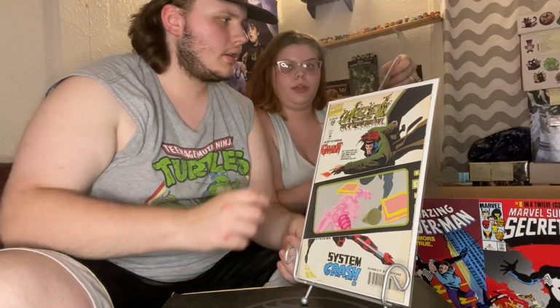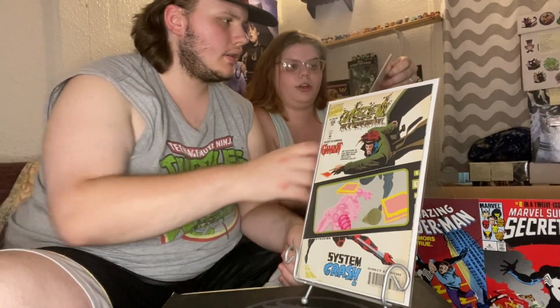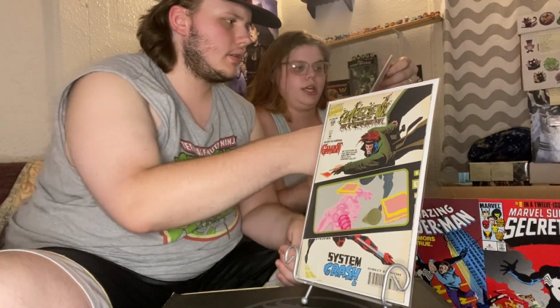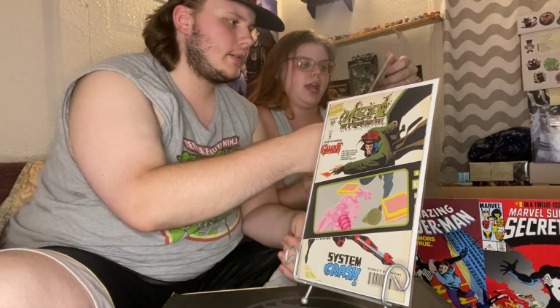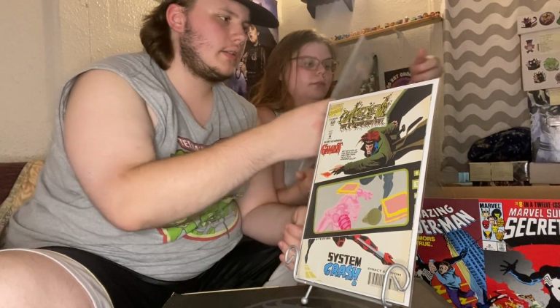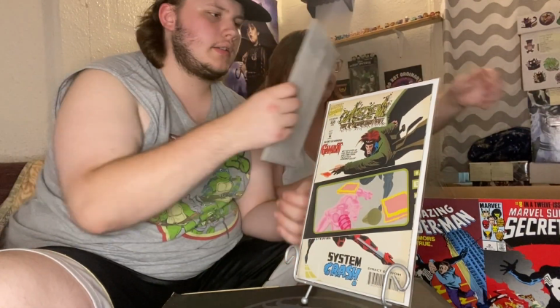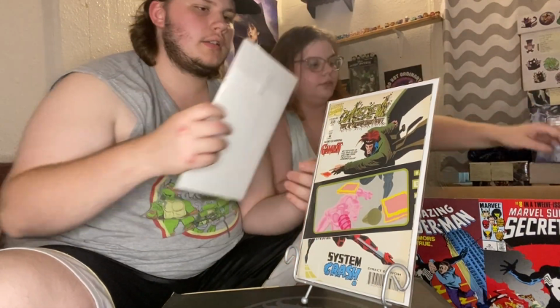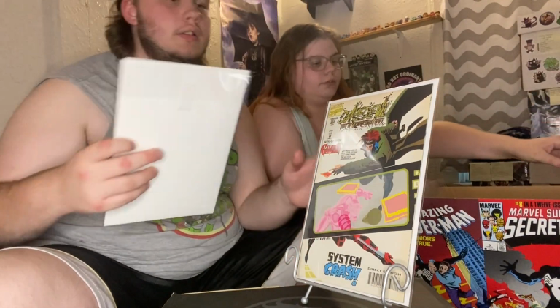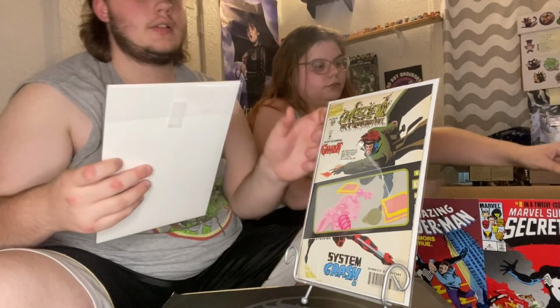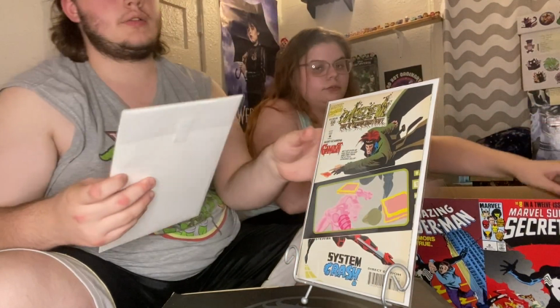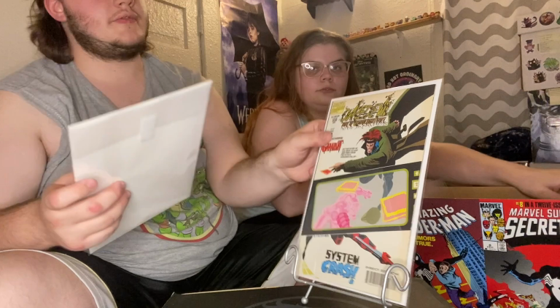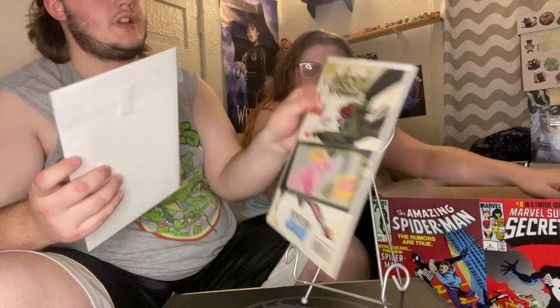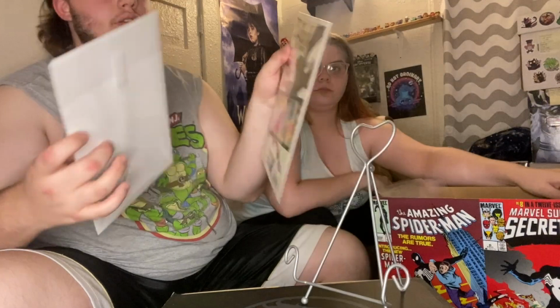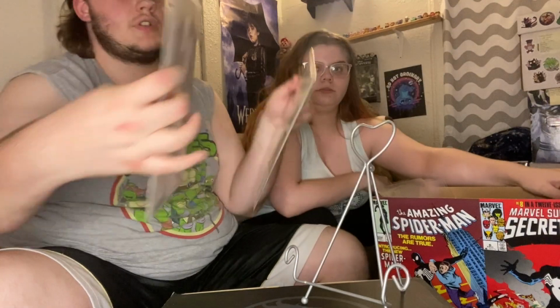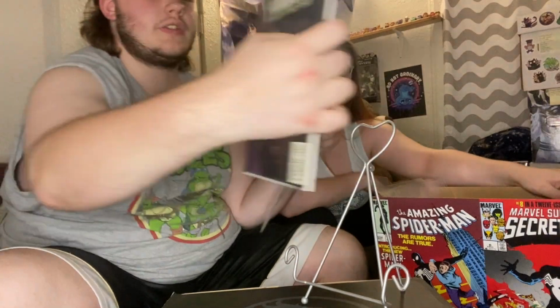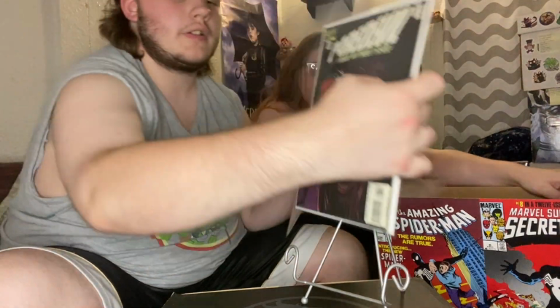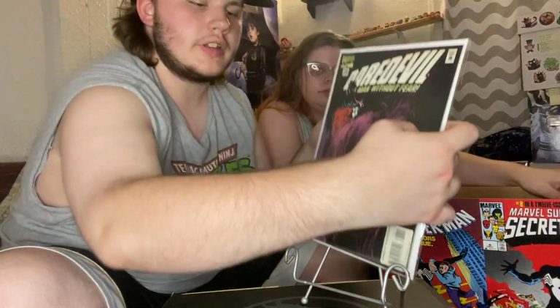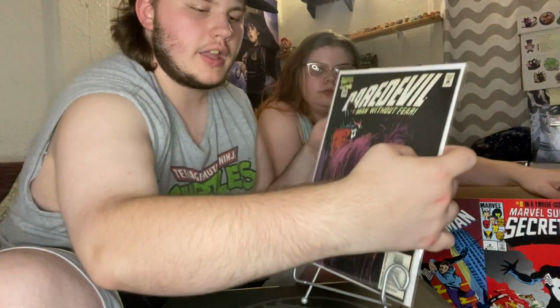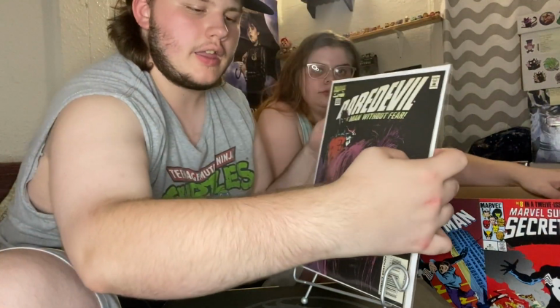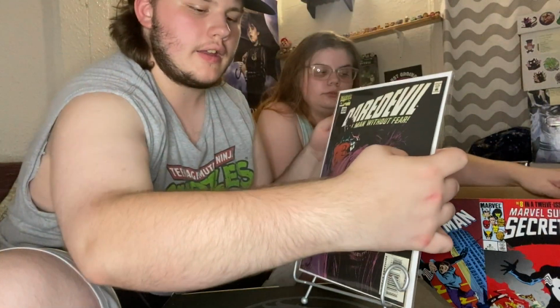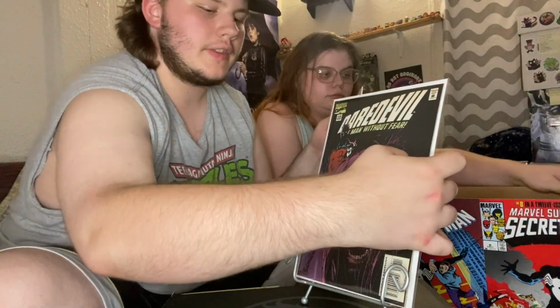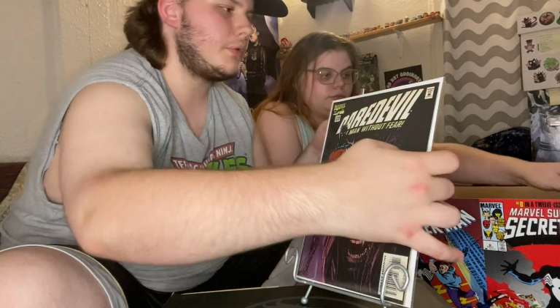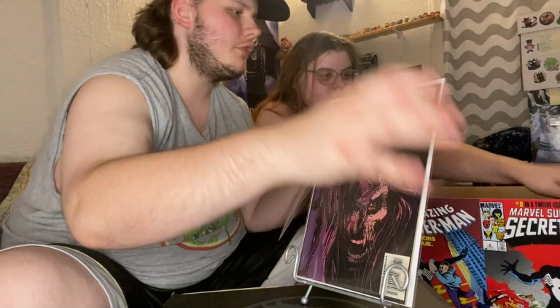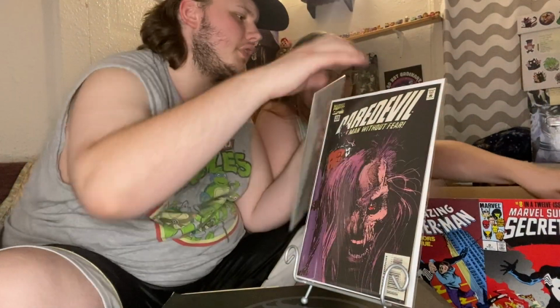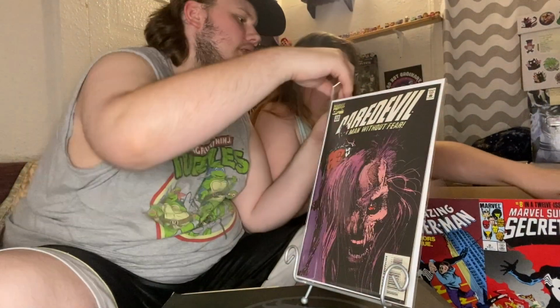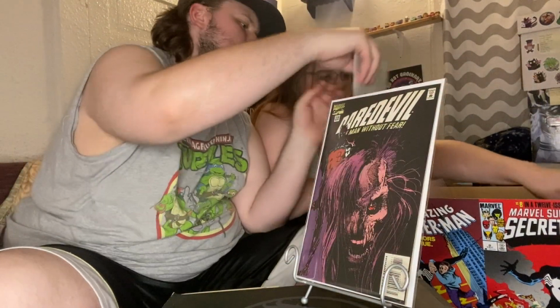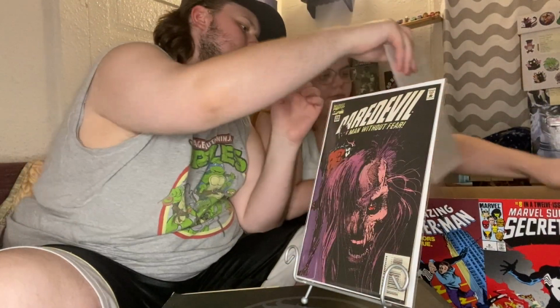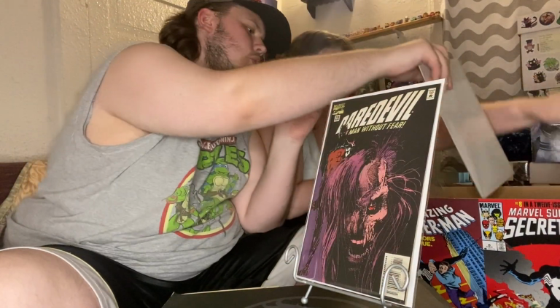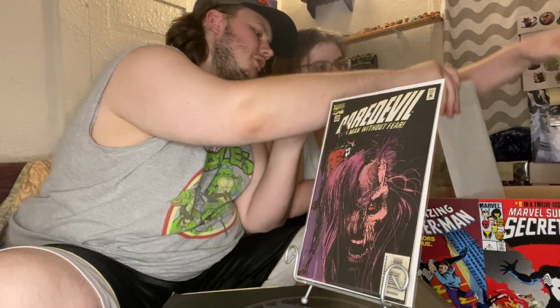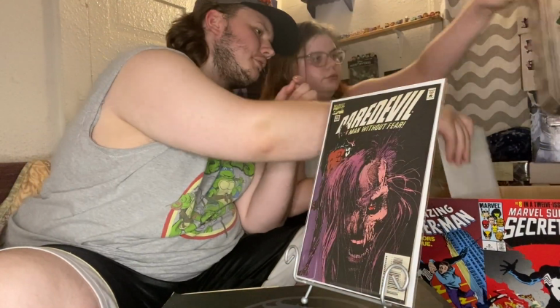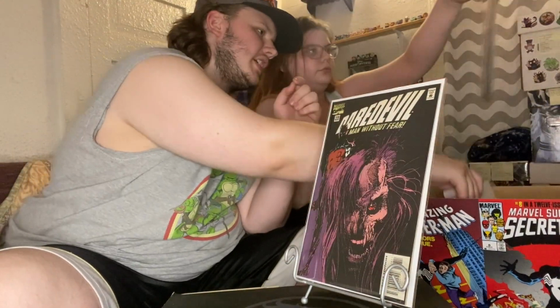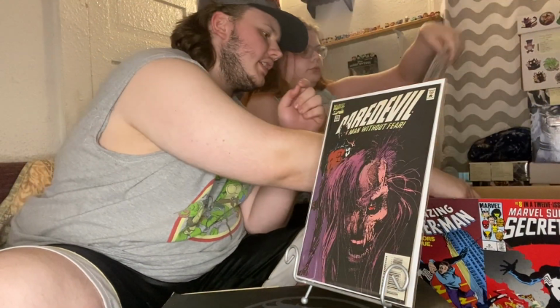Issue 338, and then we're moving on to some Wolverine.